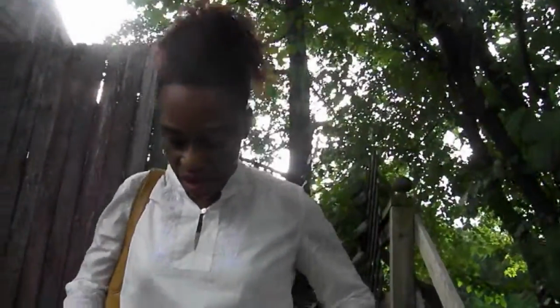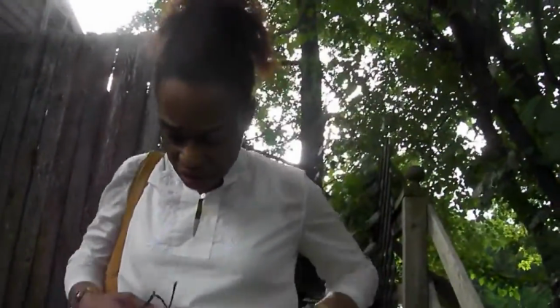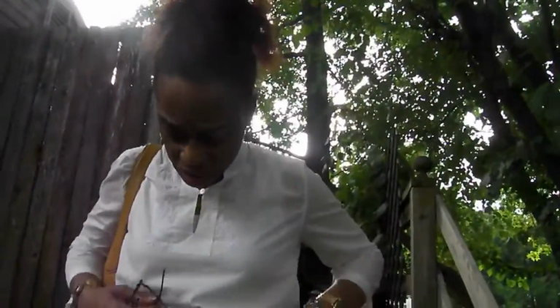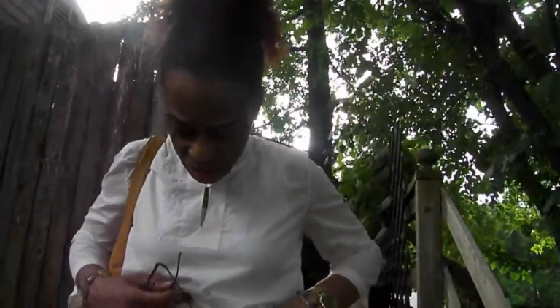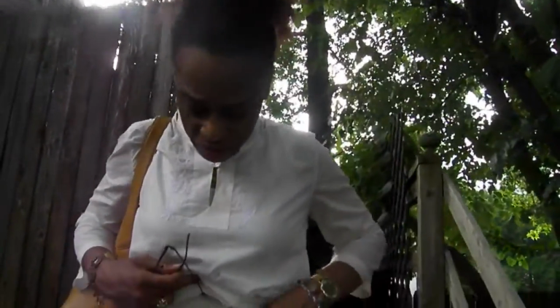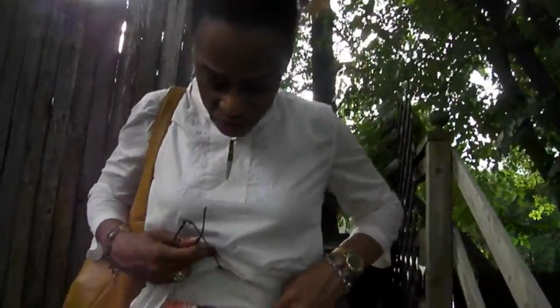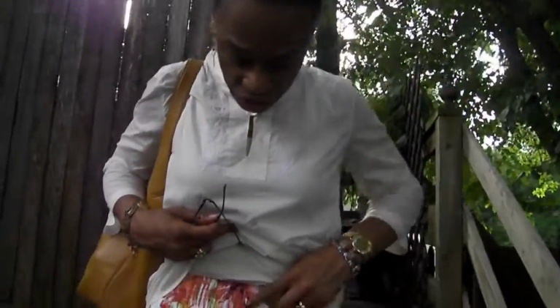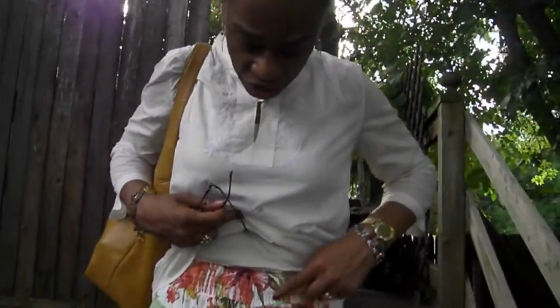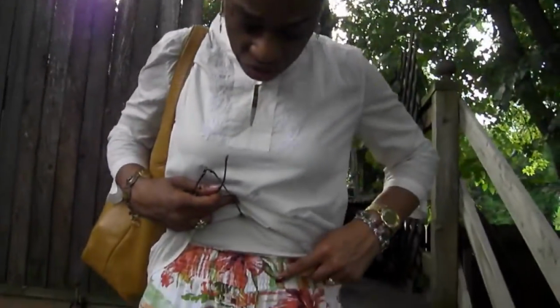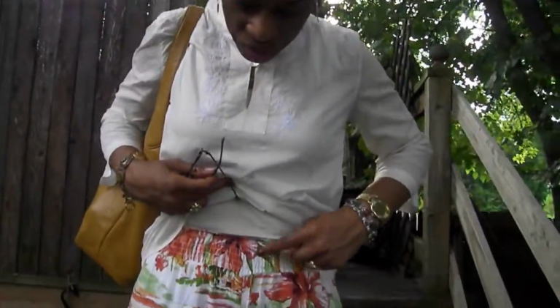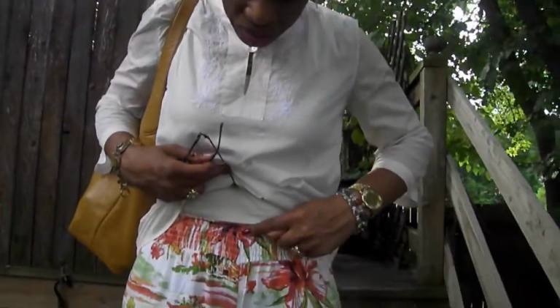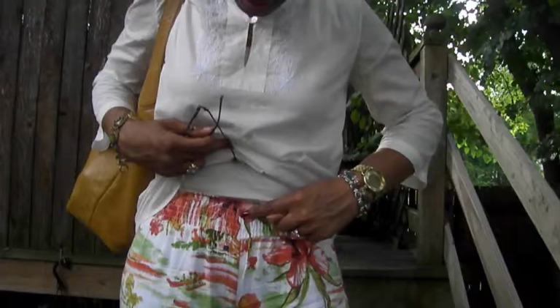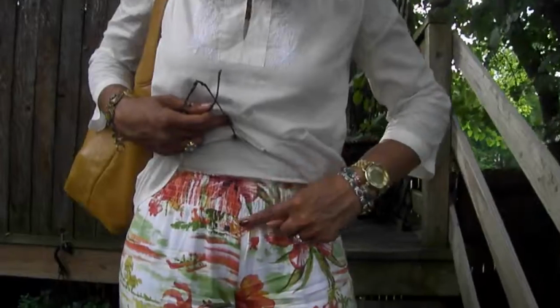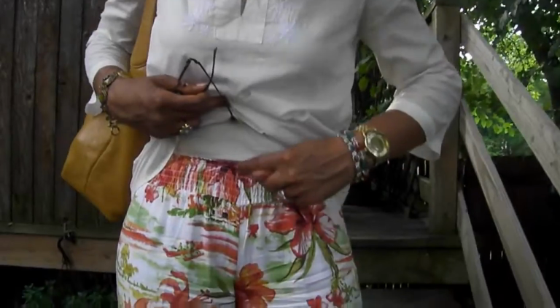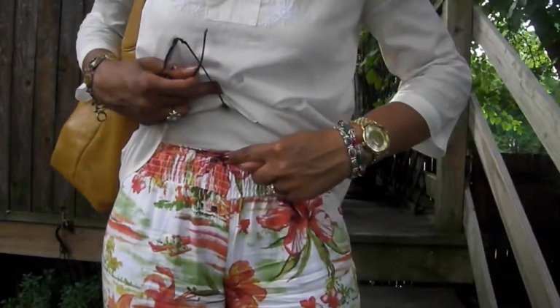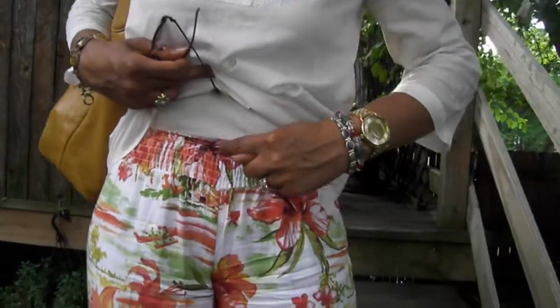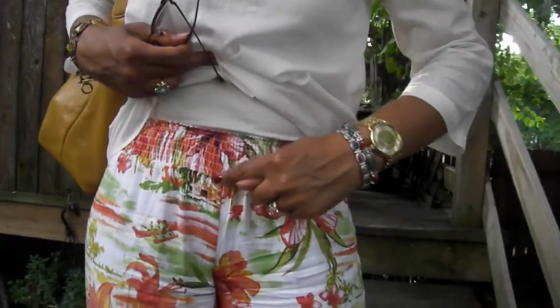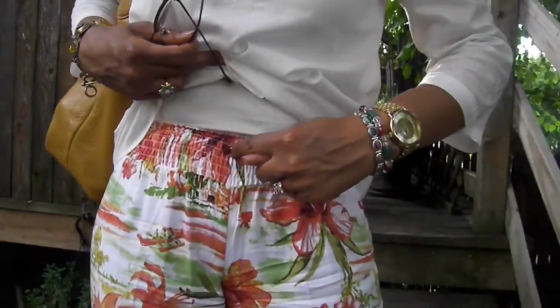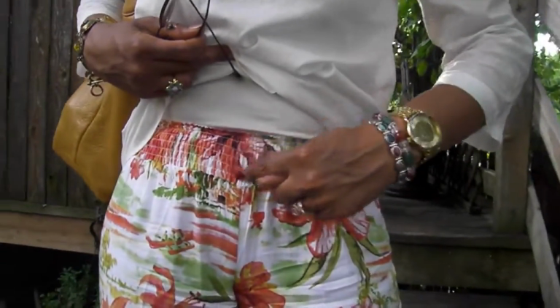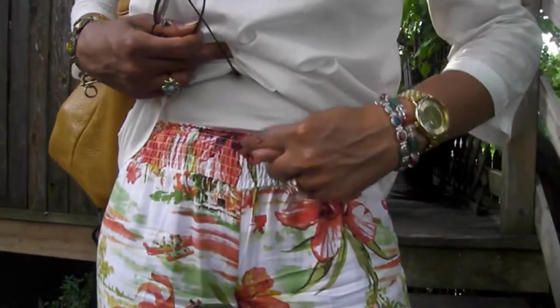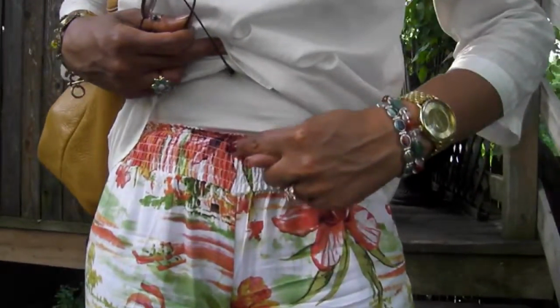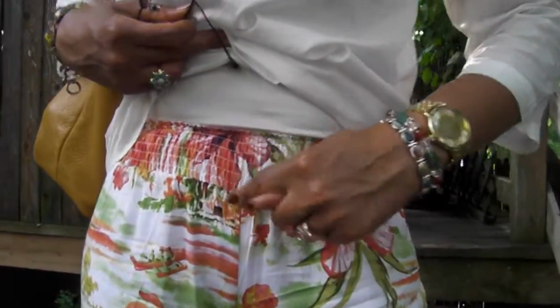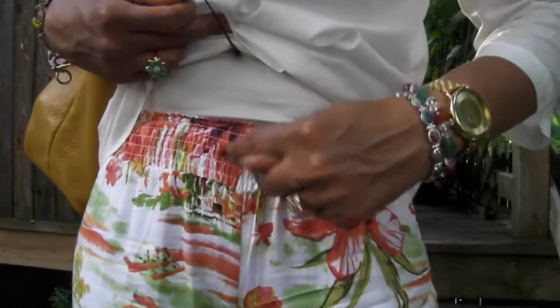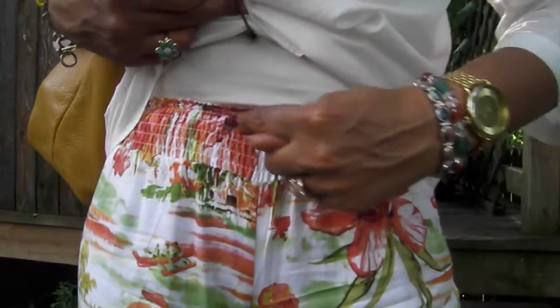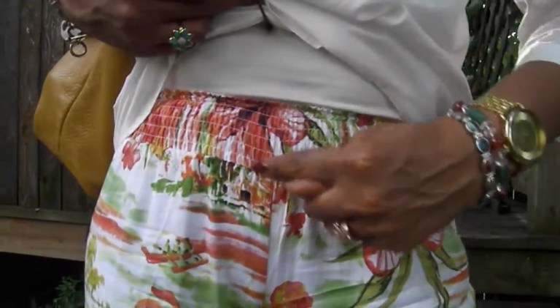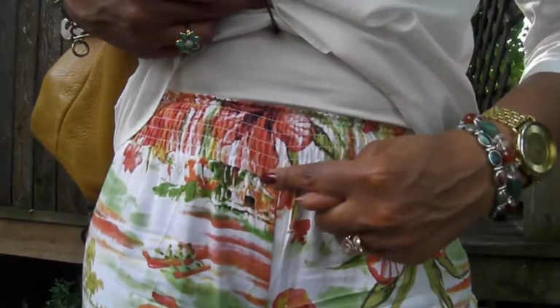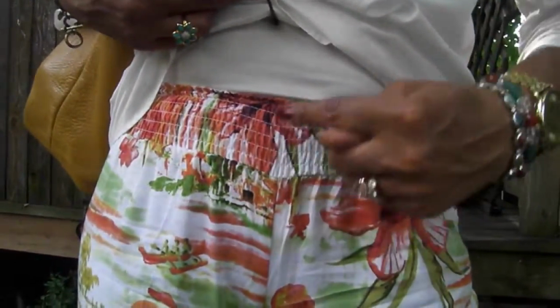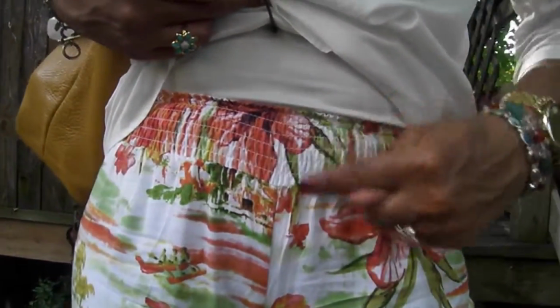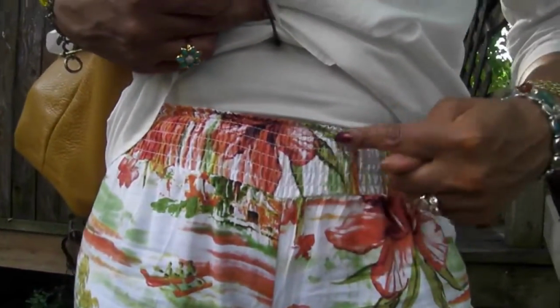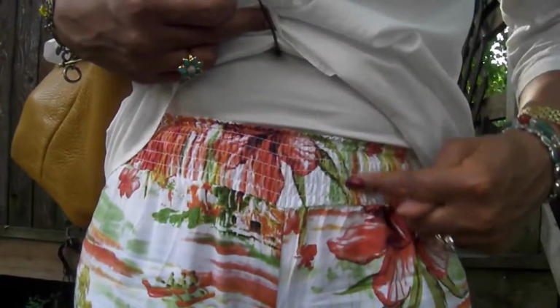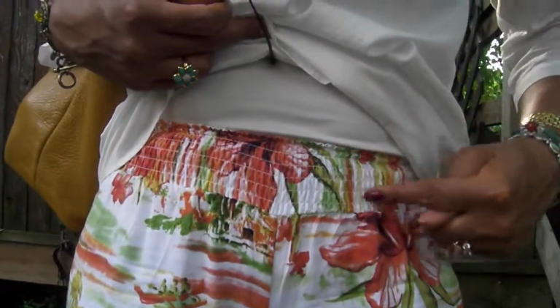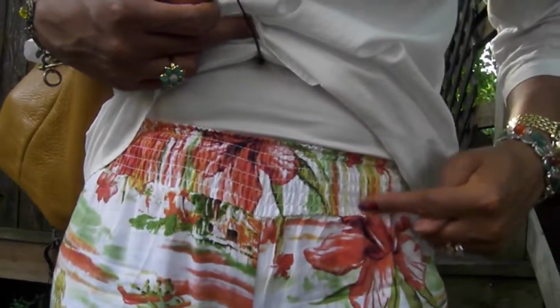They actually have like shirring — it's kind of like smock shirring for the waist.